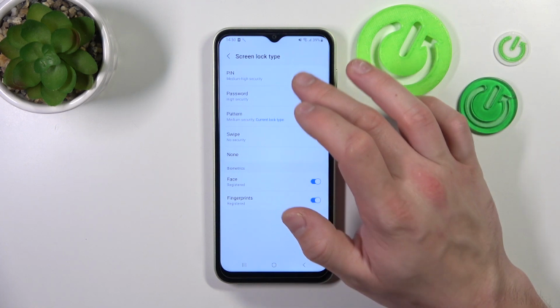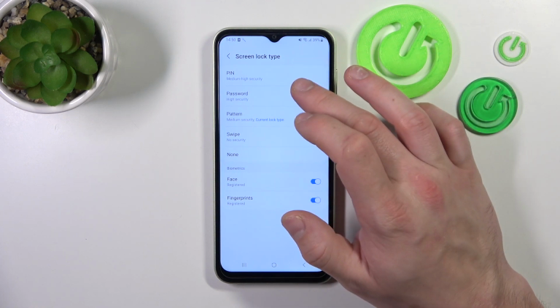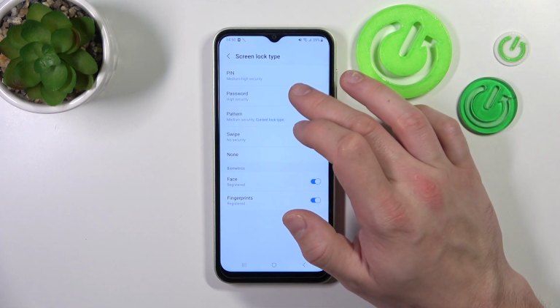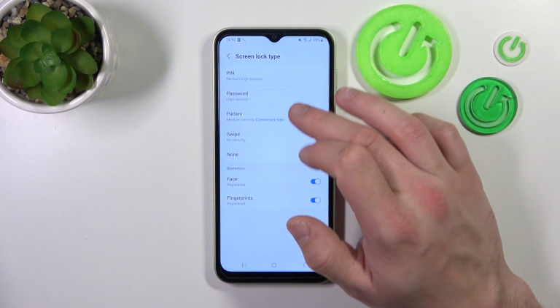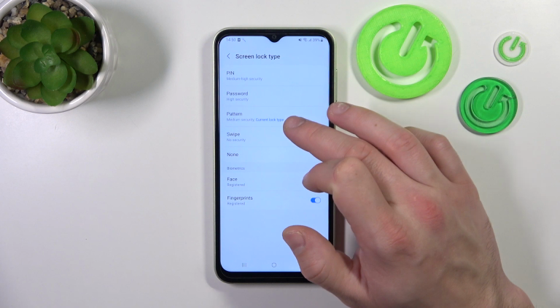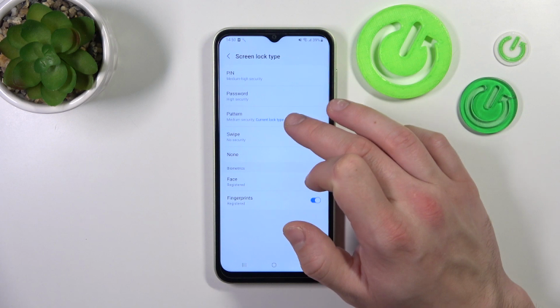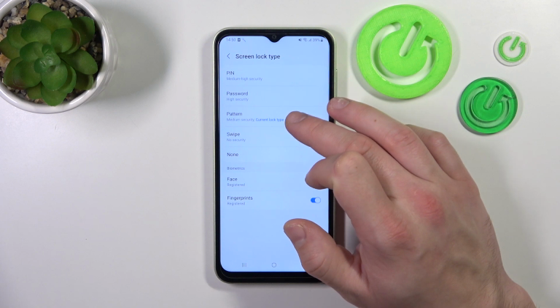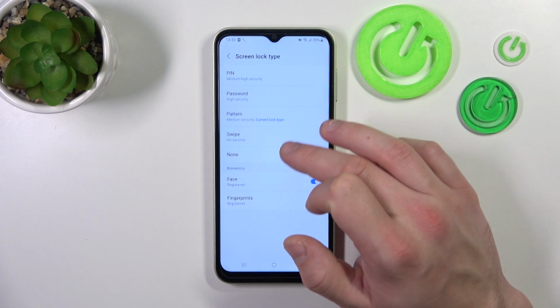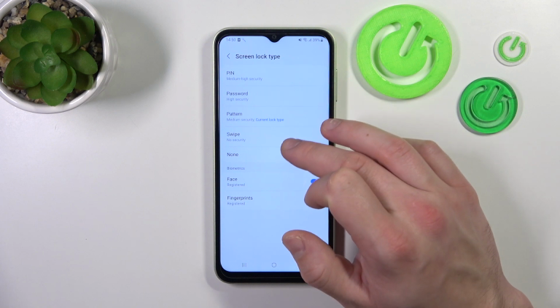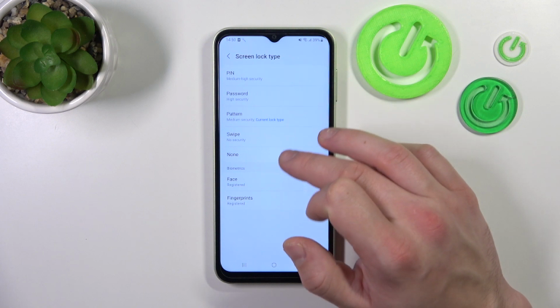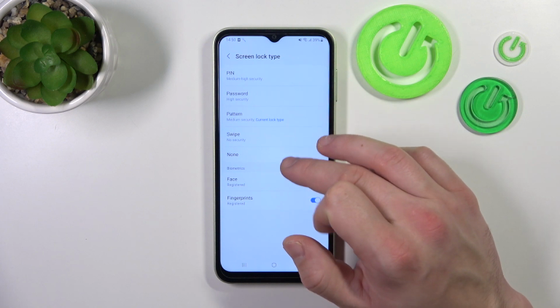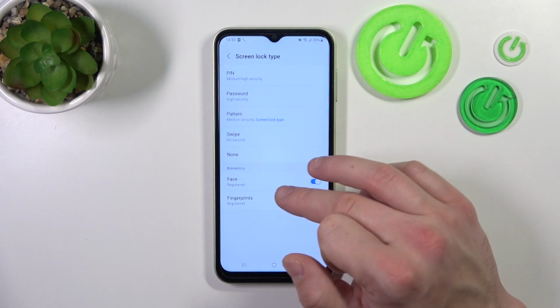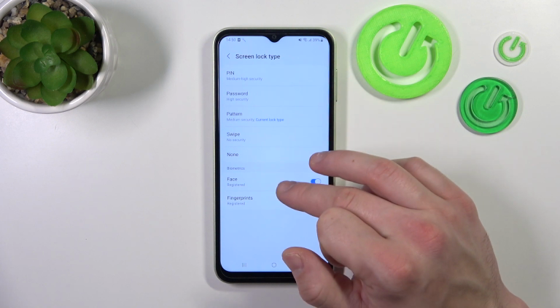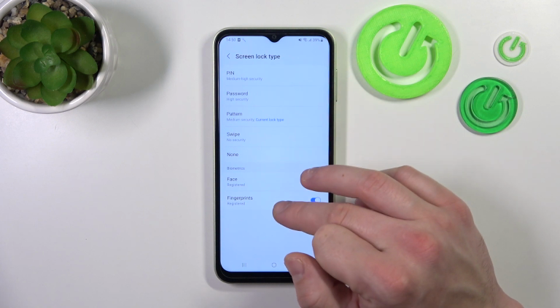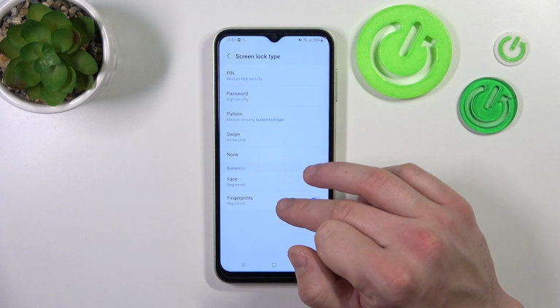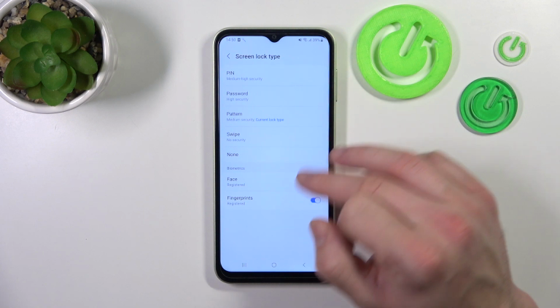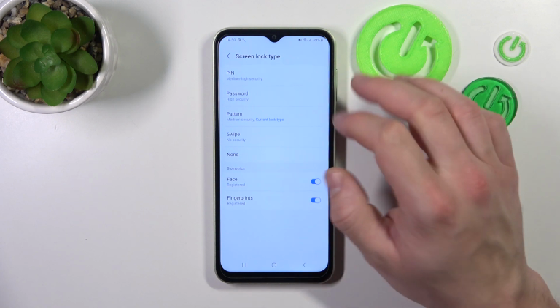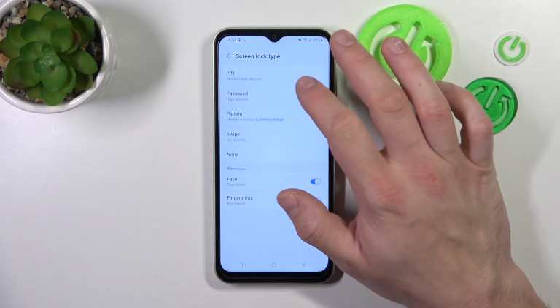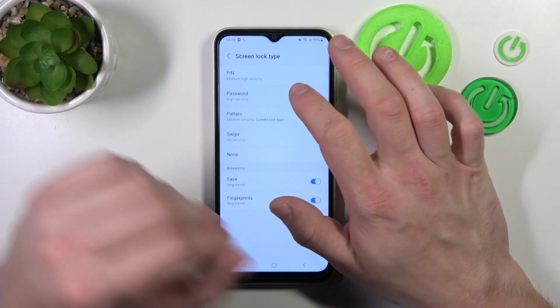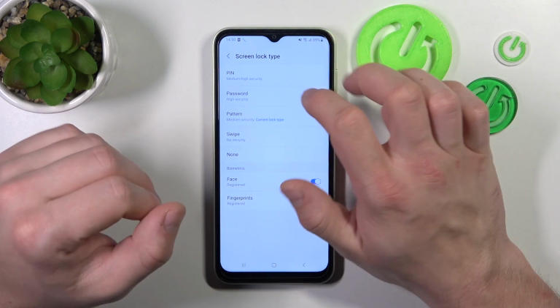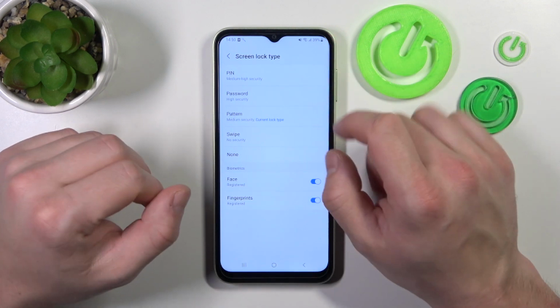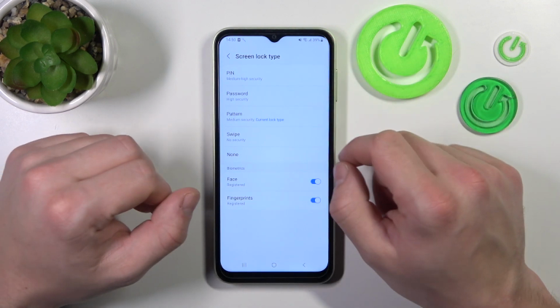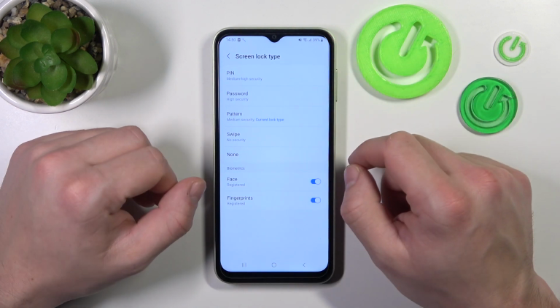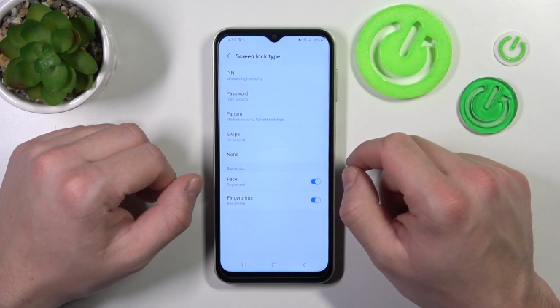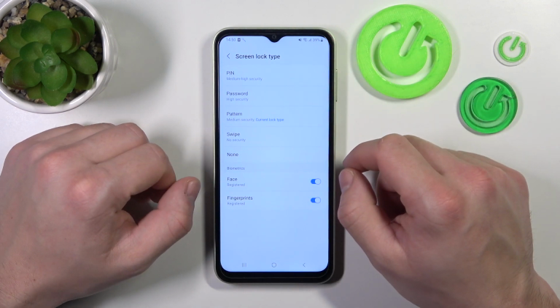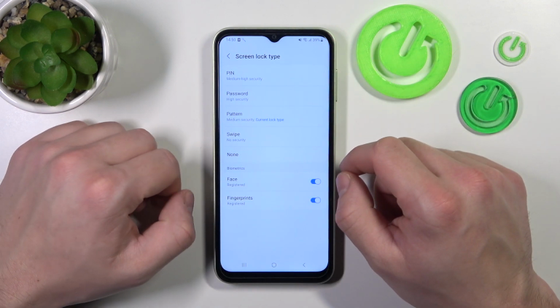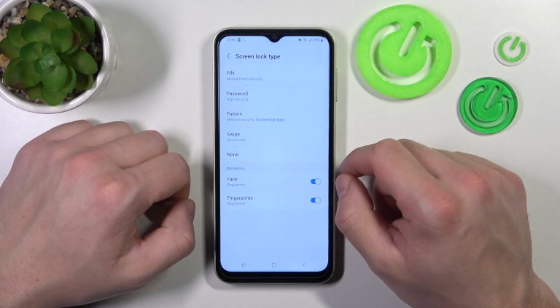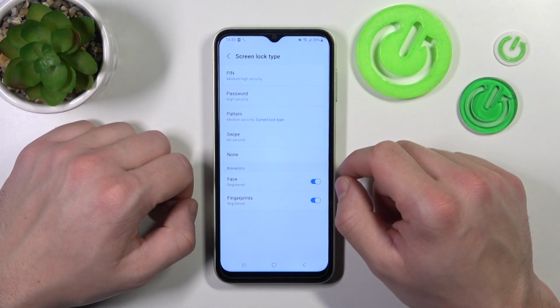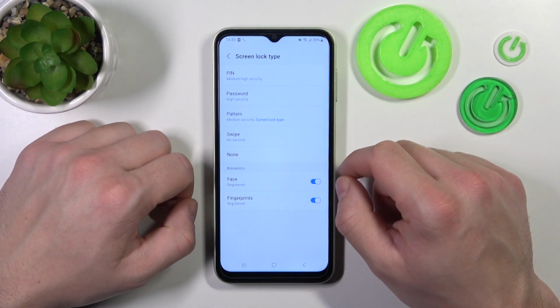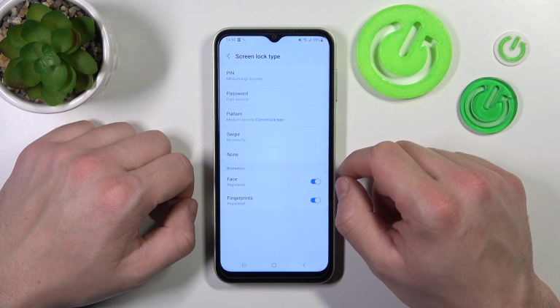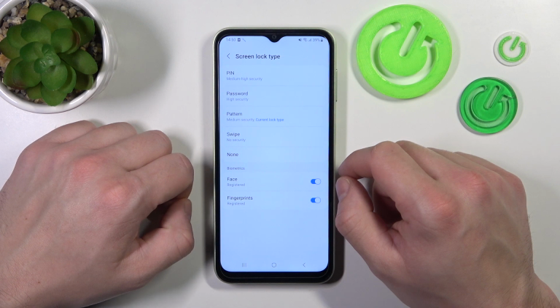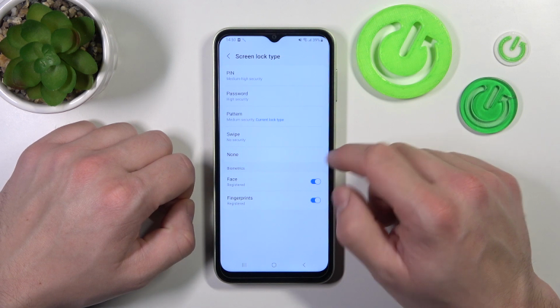The options are: pin, password, pattern, swipe, none, face, and fingerprints. We are going to use each one of them to unlock the phone.